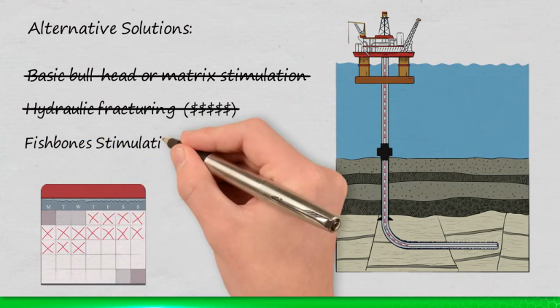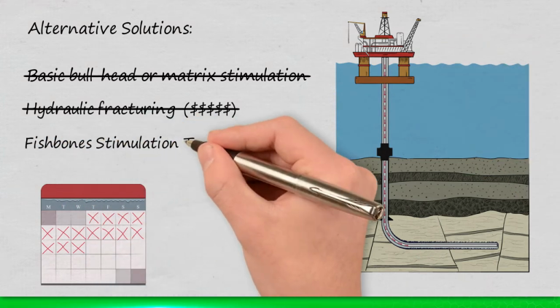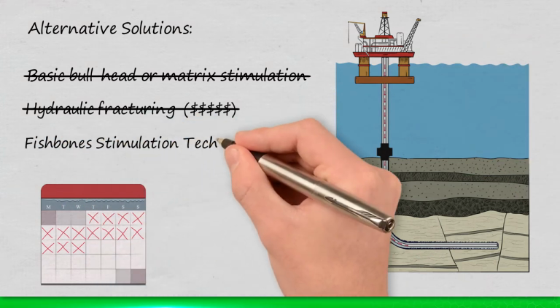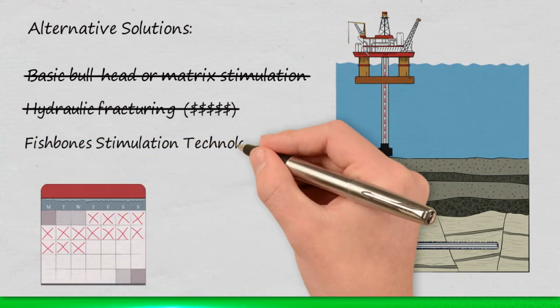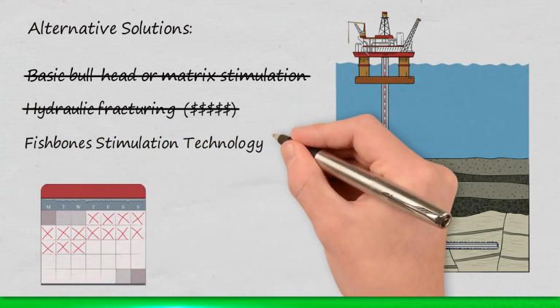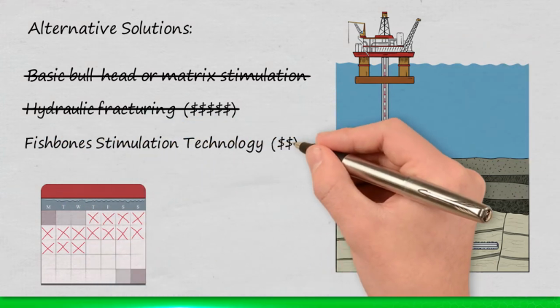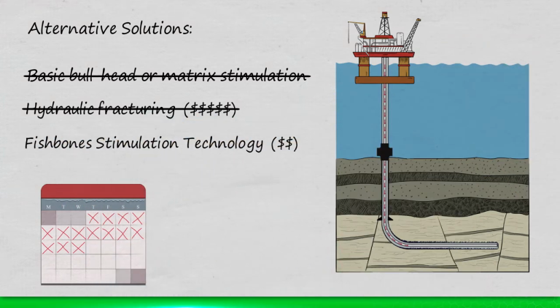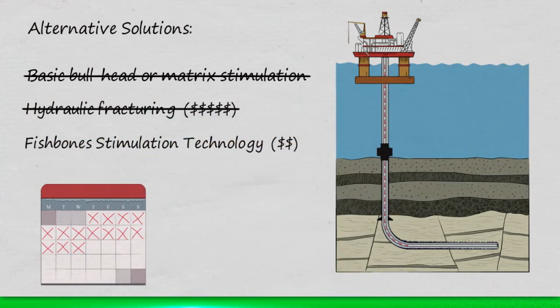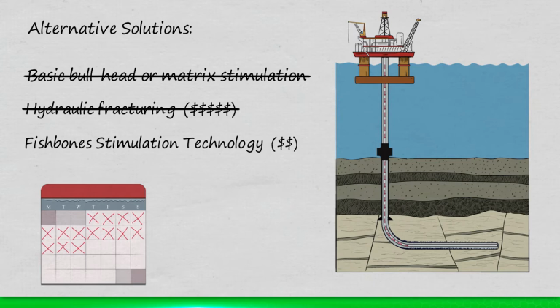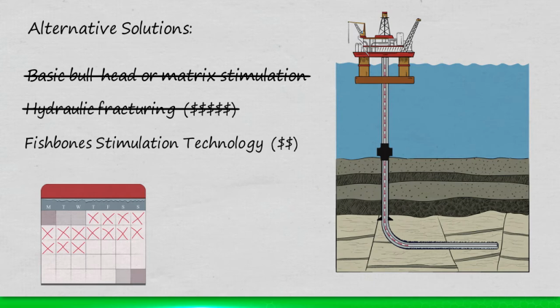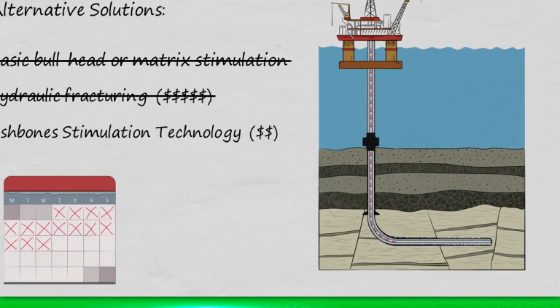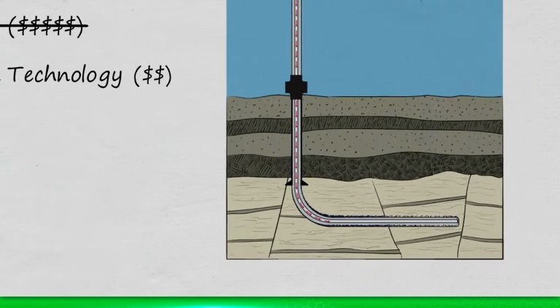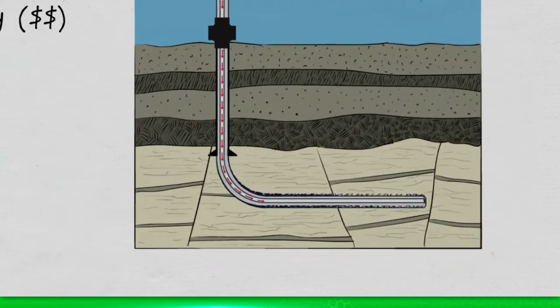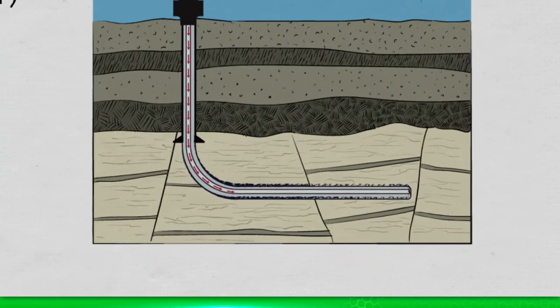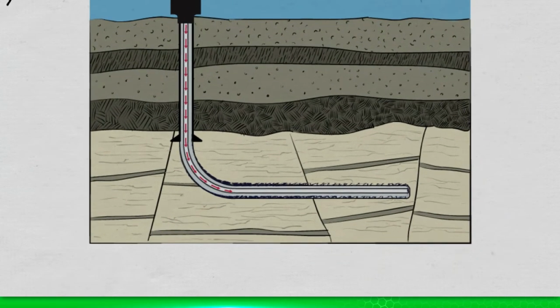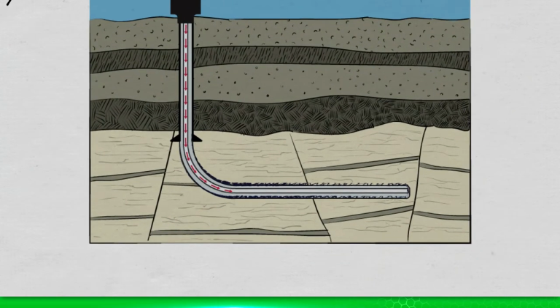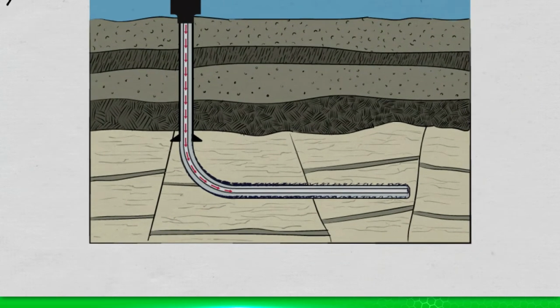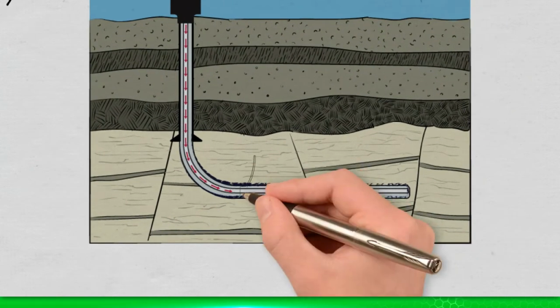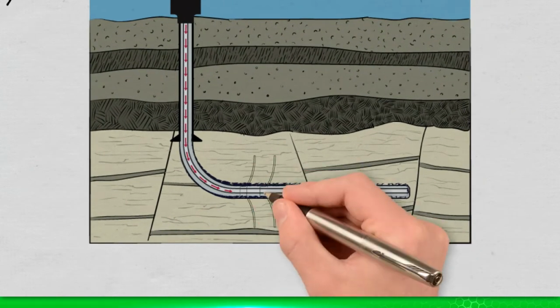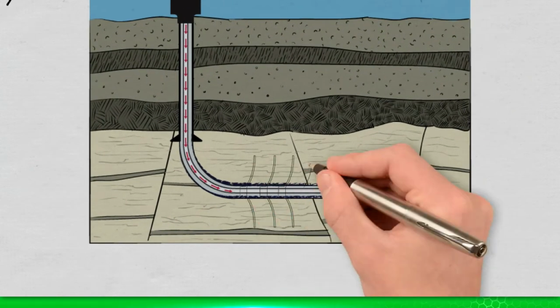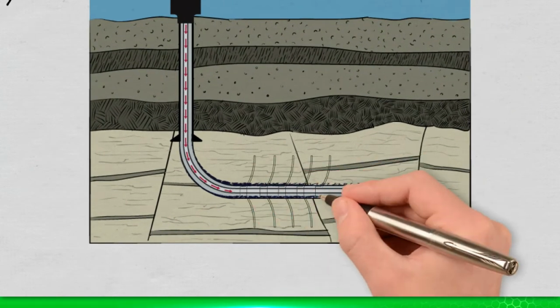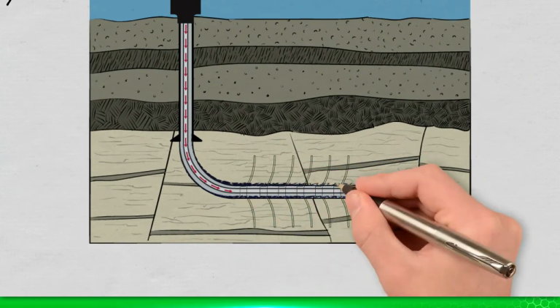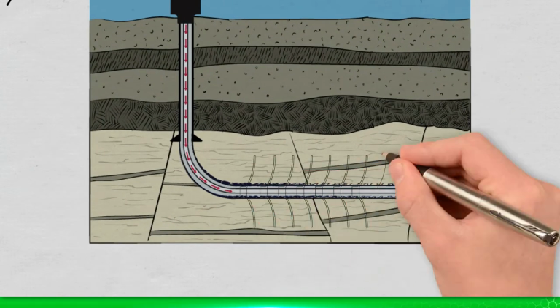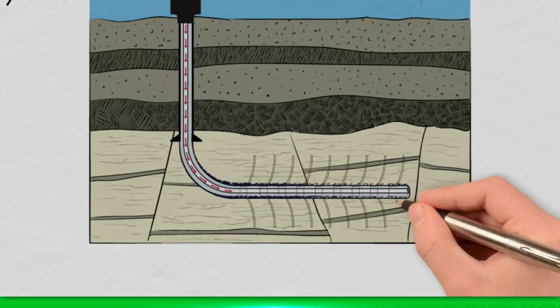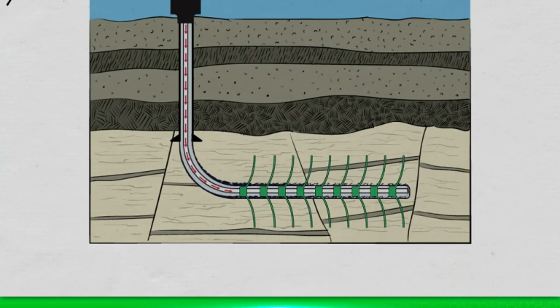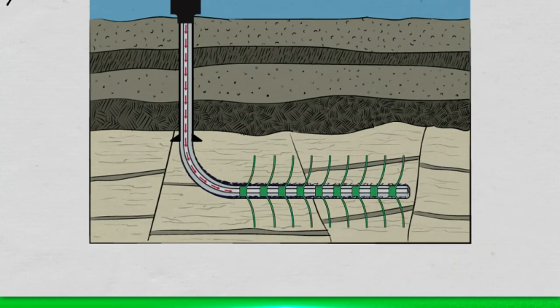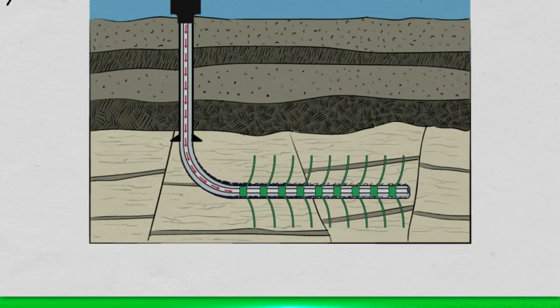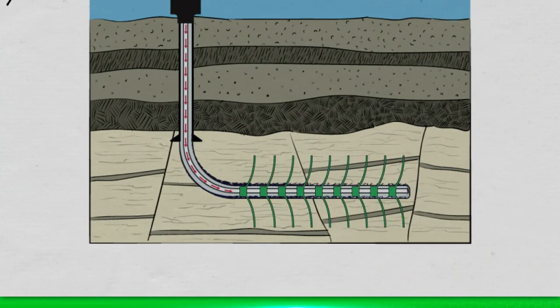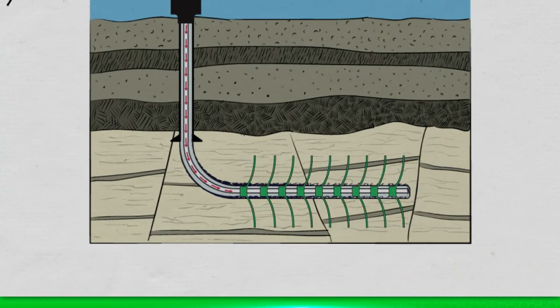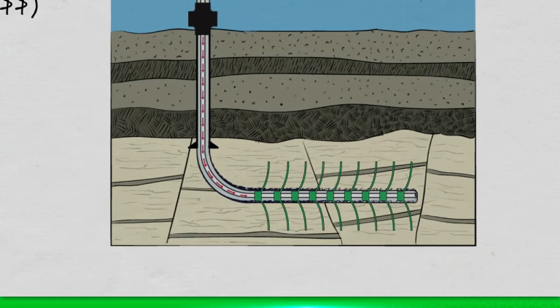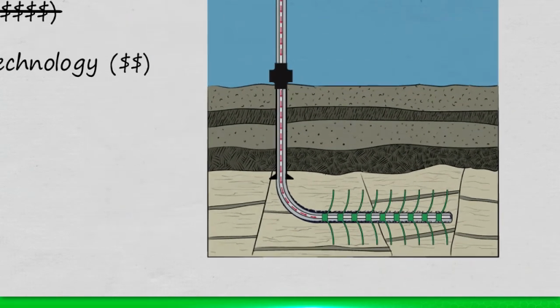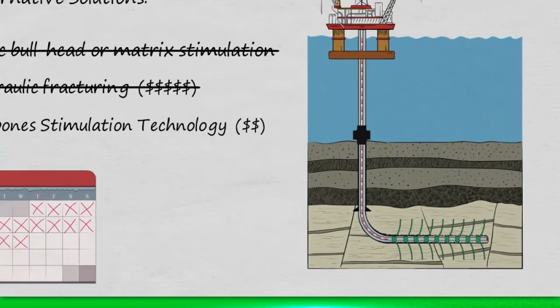Unlike these solutions, Fishbones technology can provide a stimulation that is targeted, deep reaching and cost effective.